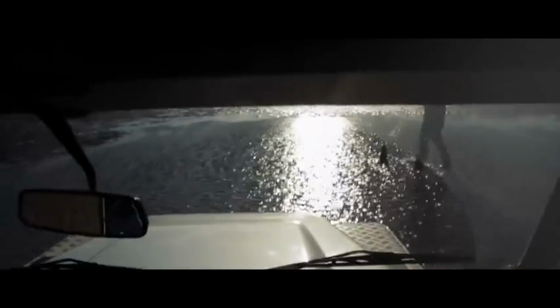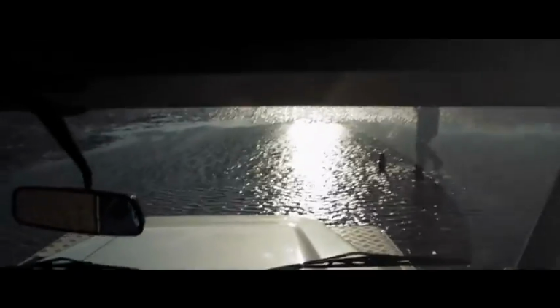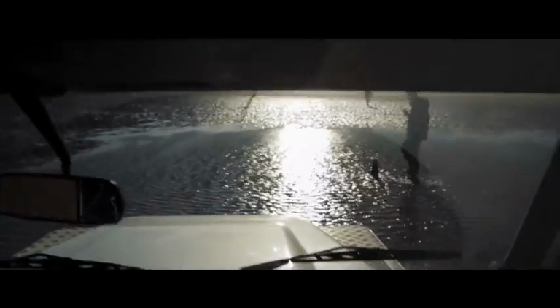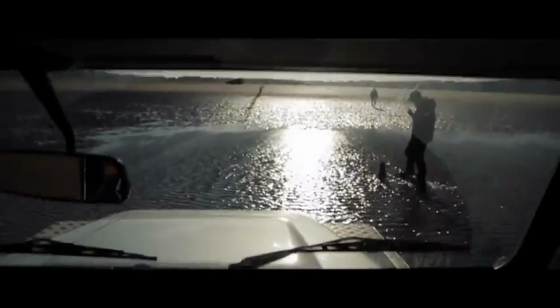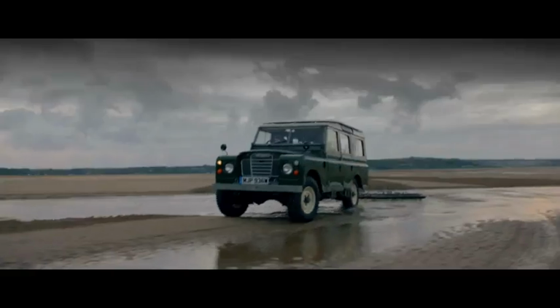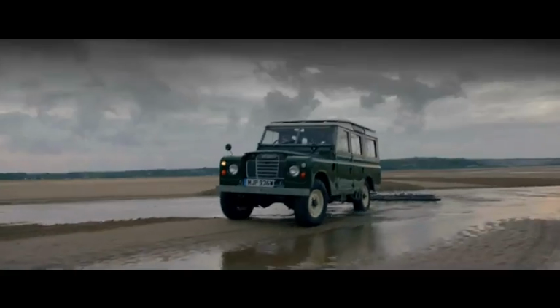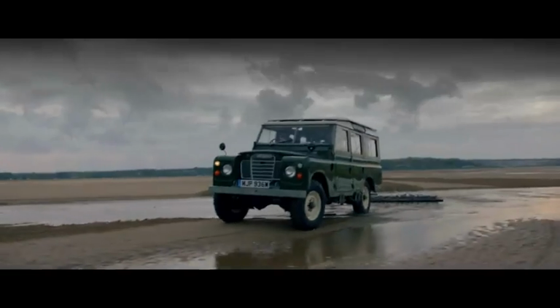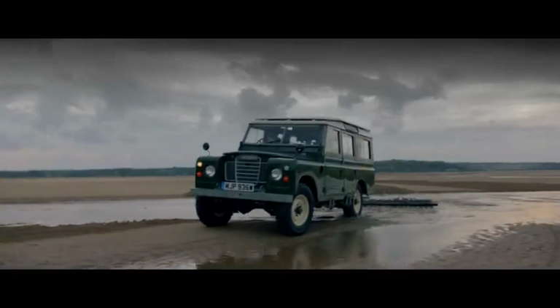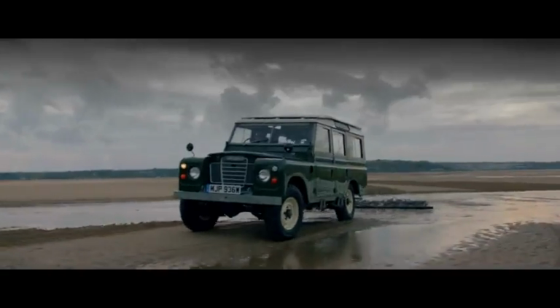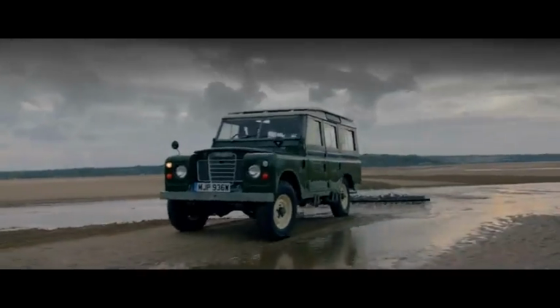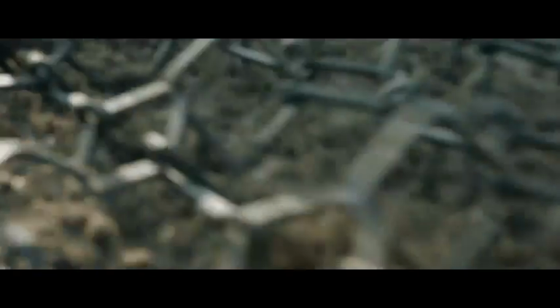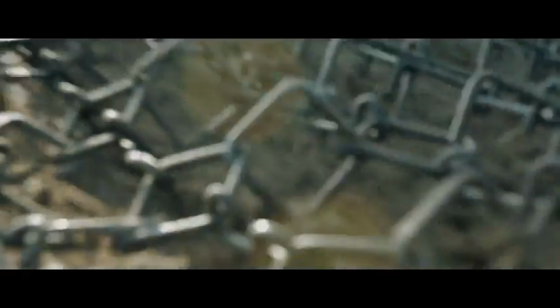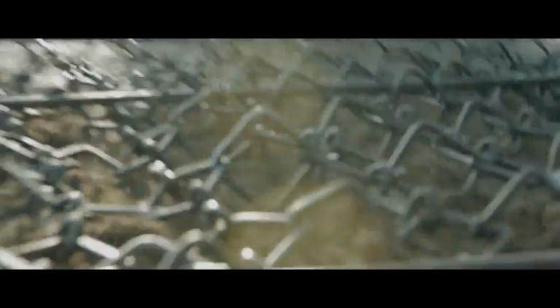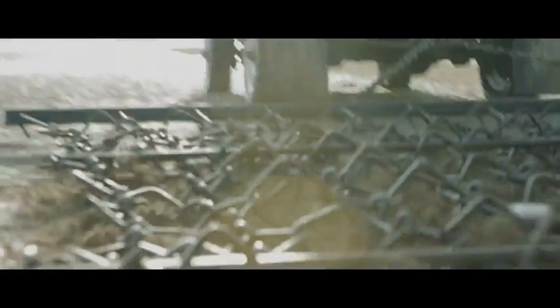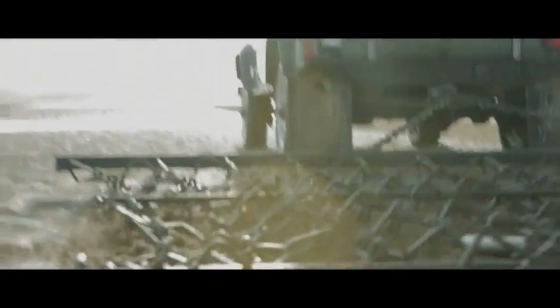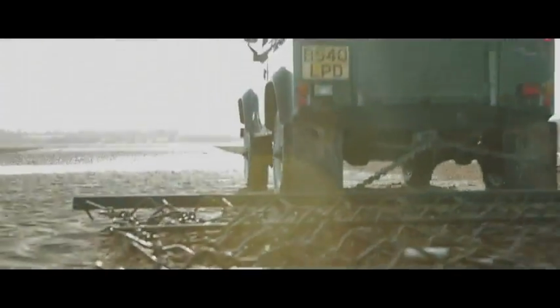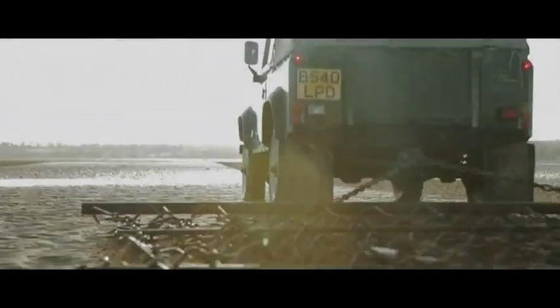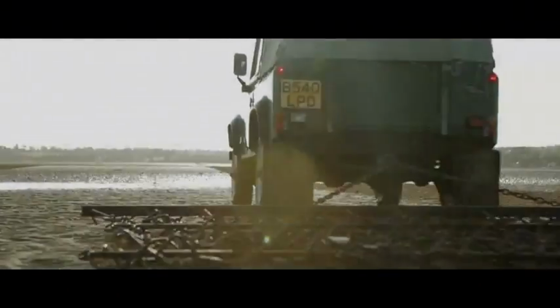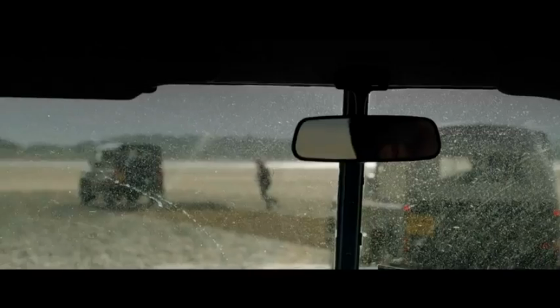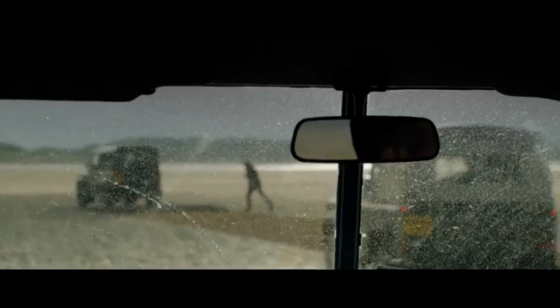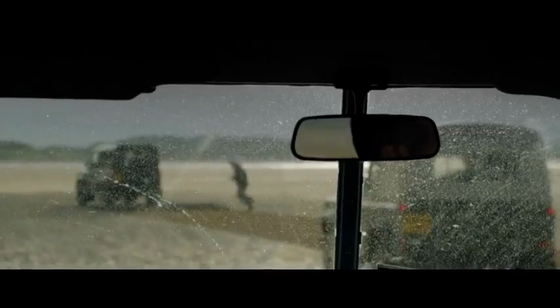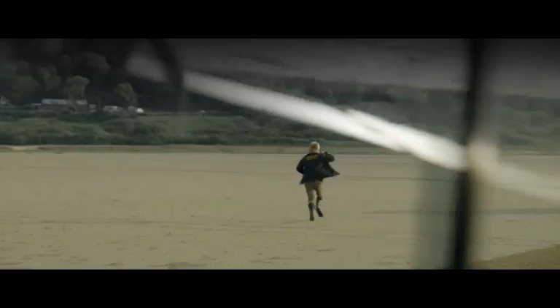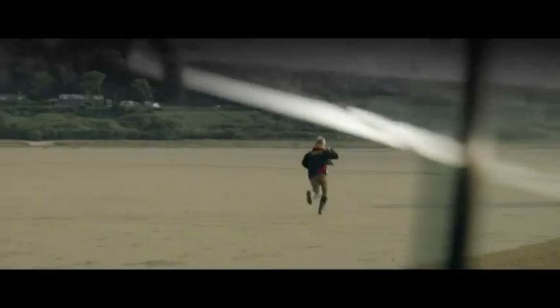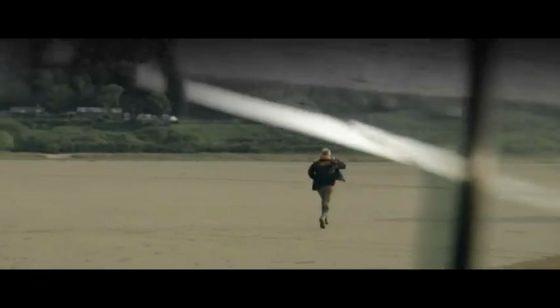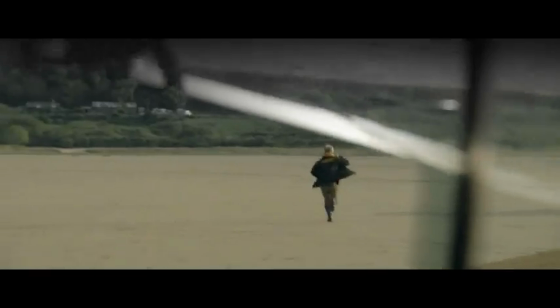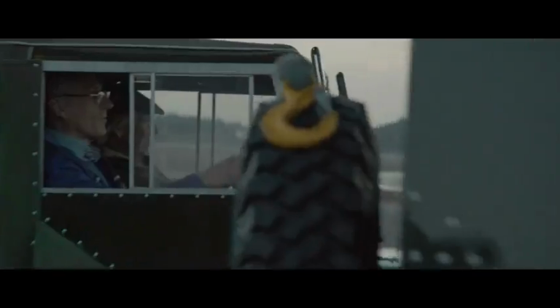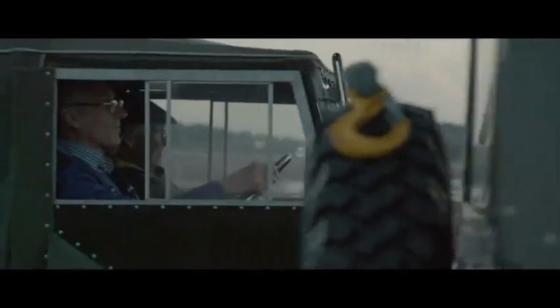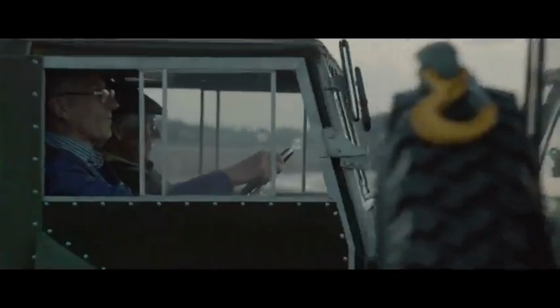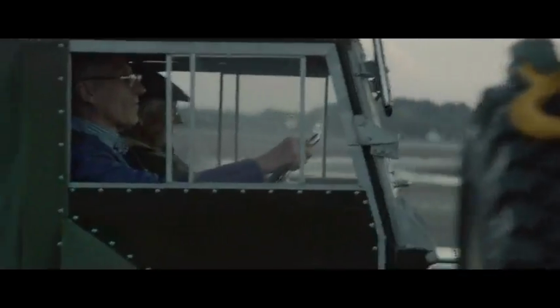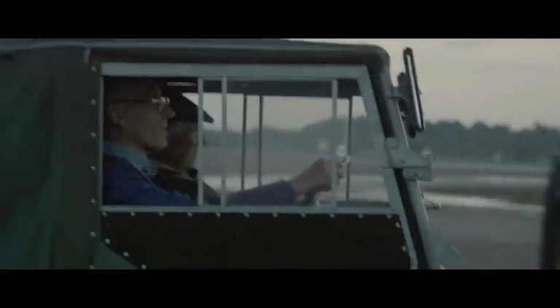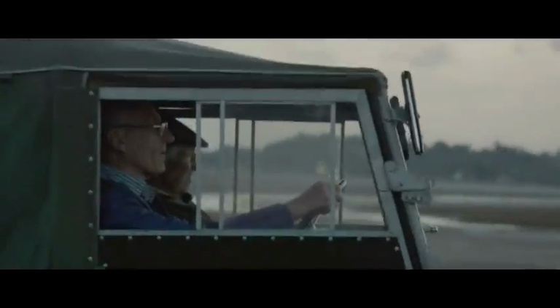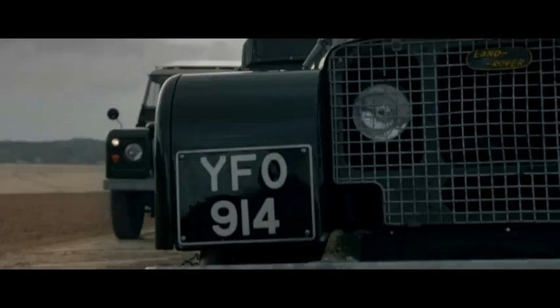The tide's coming in — let's go. Over to you, Stephen.